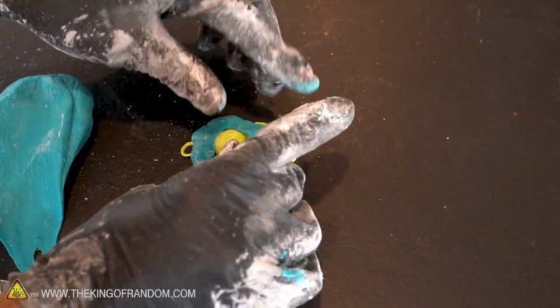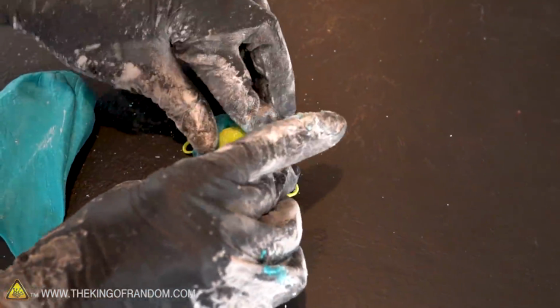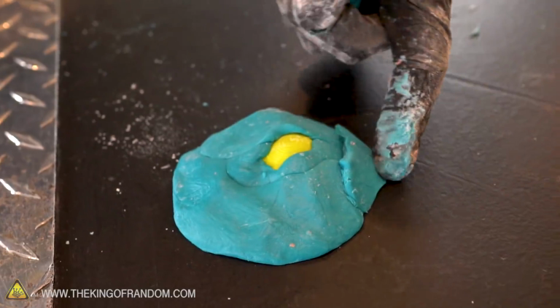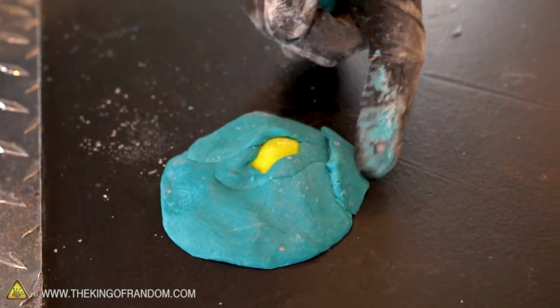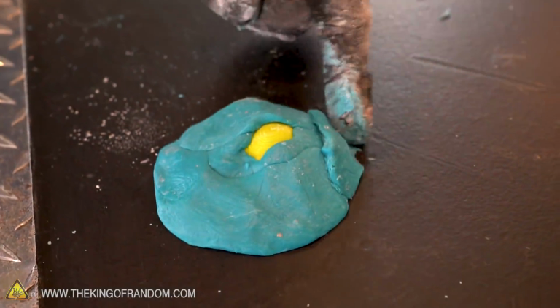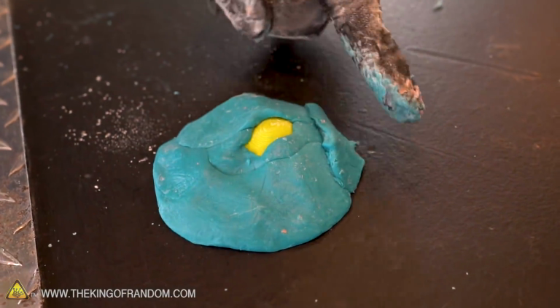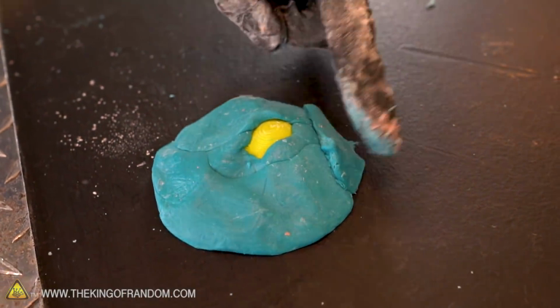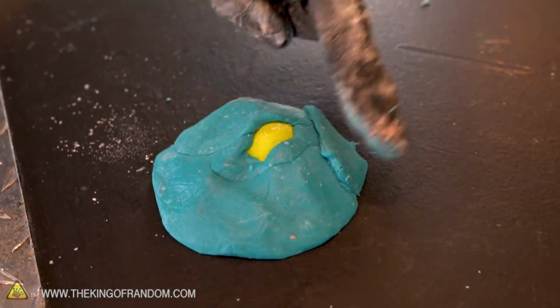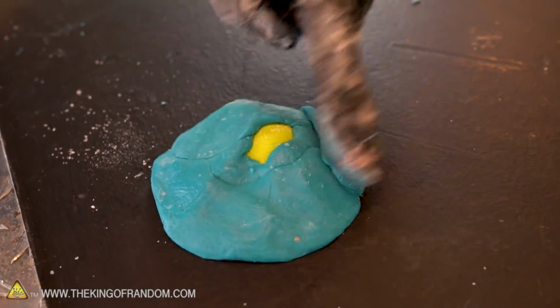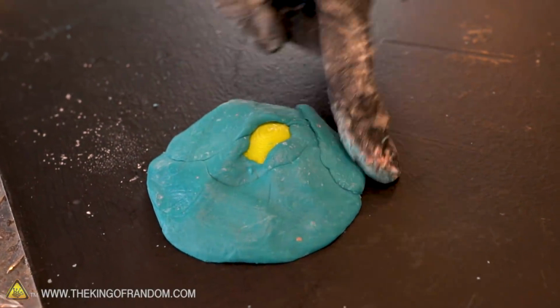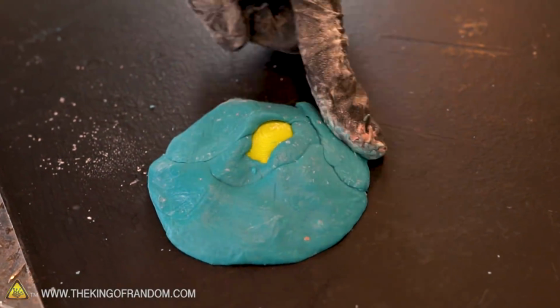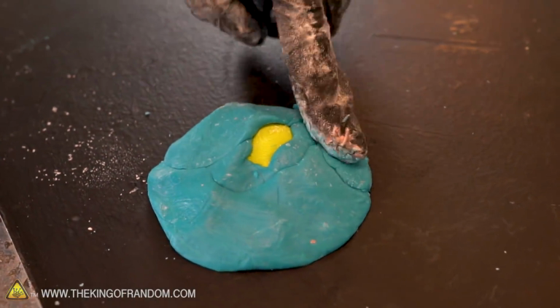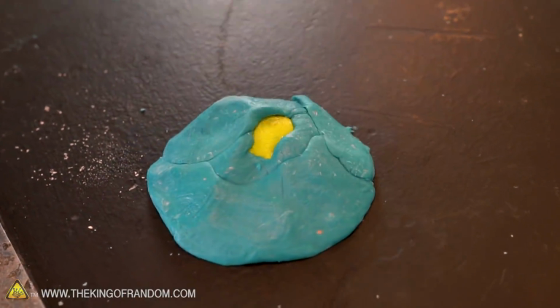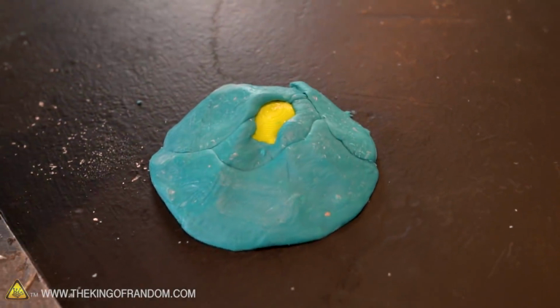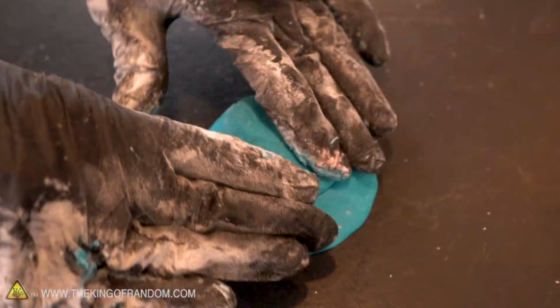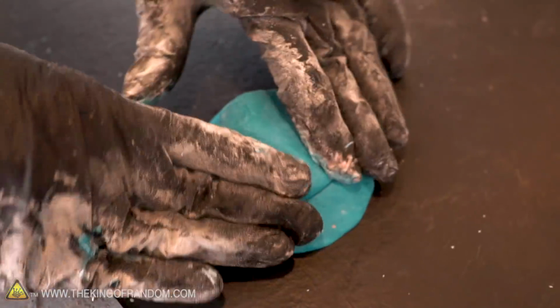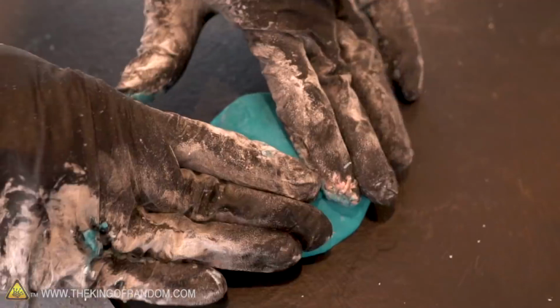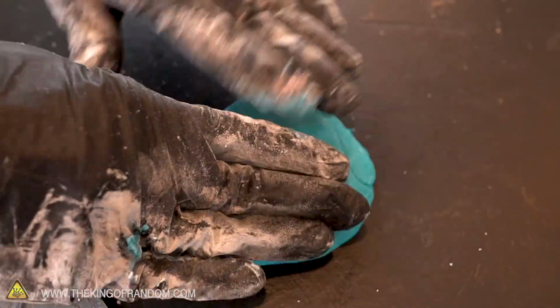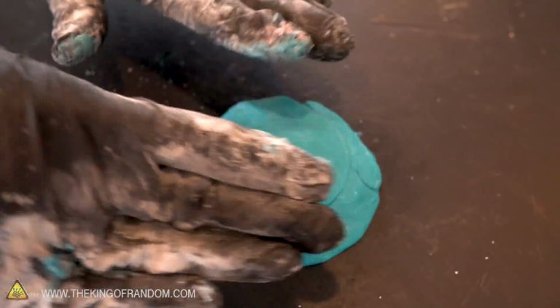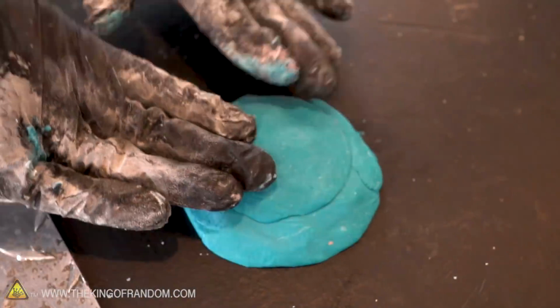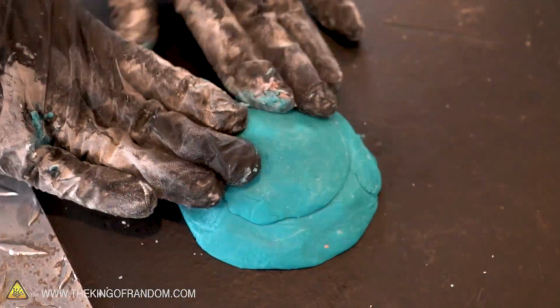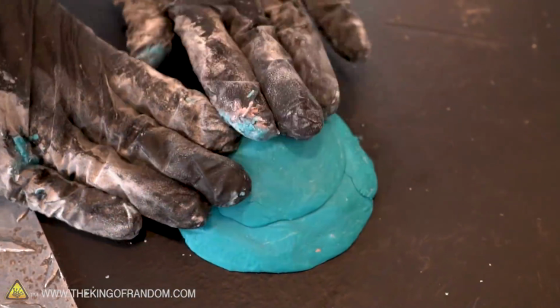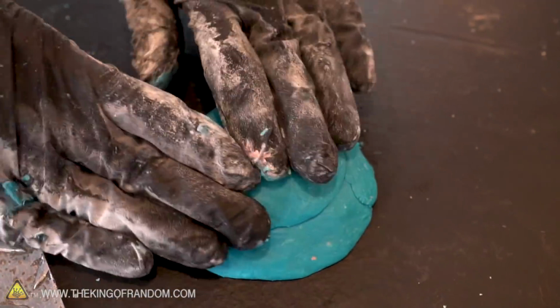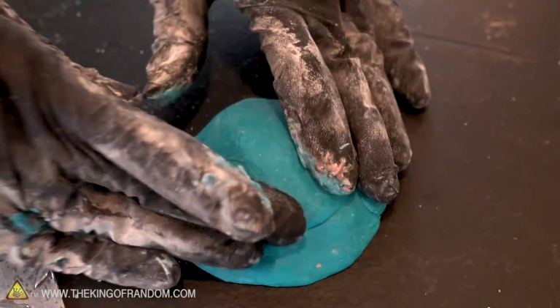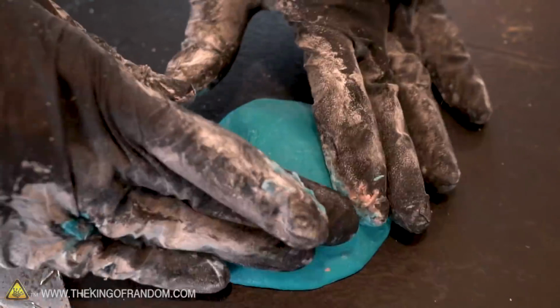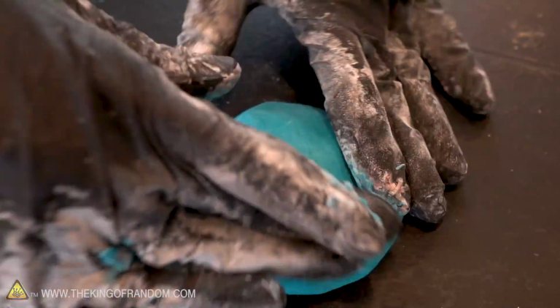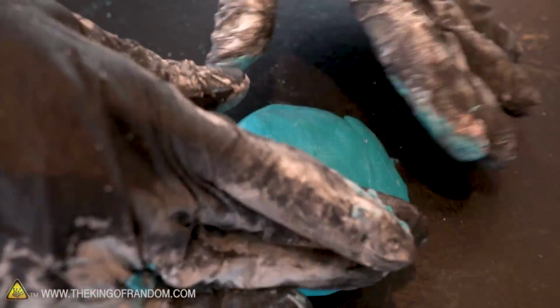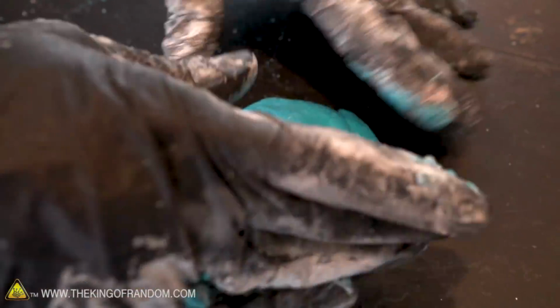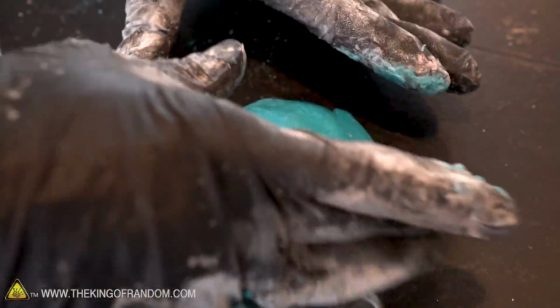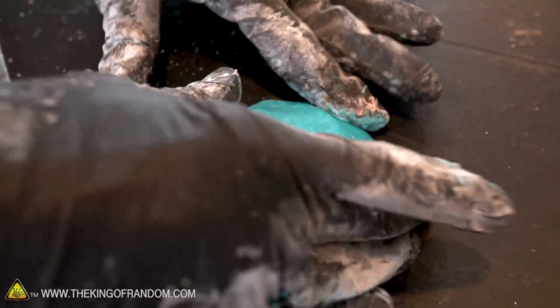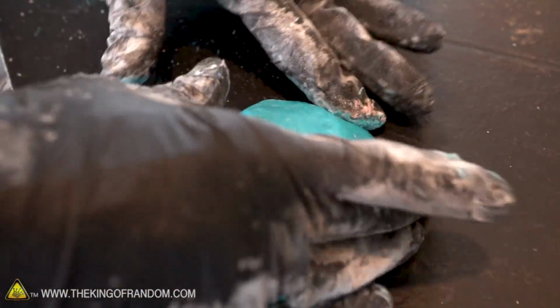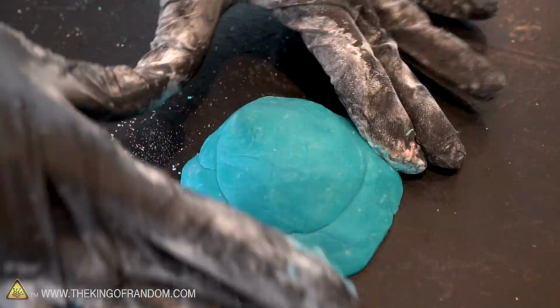For this octopus, we're just doing a very basic press mold, pushing our proto-putty down all over the 3D print to give it a nice even coating.